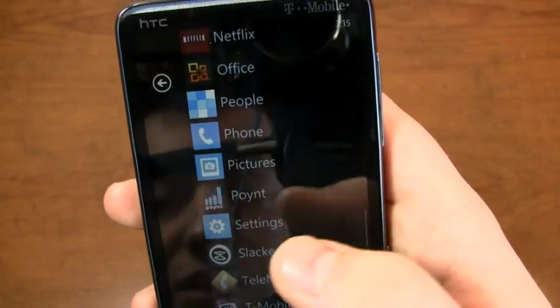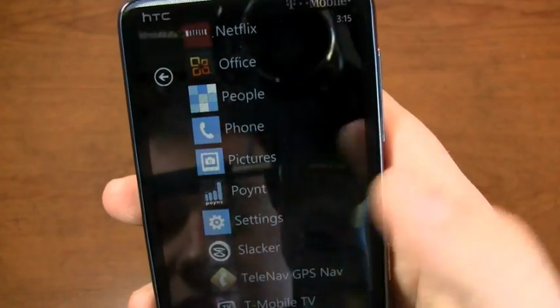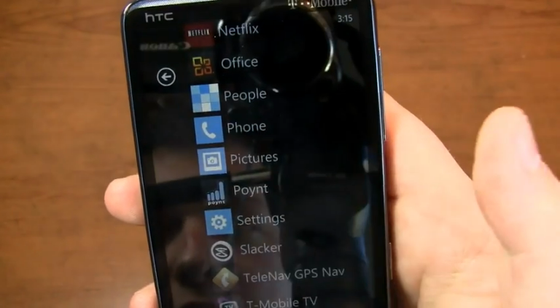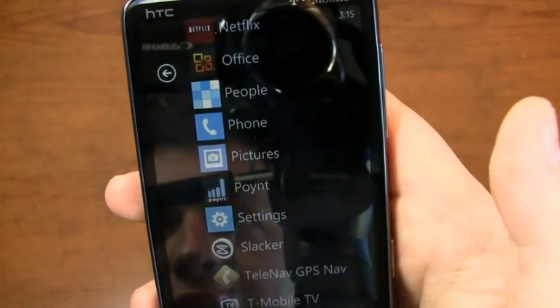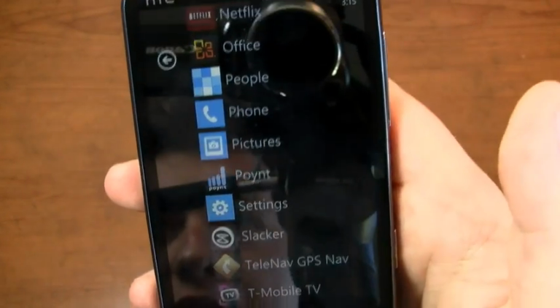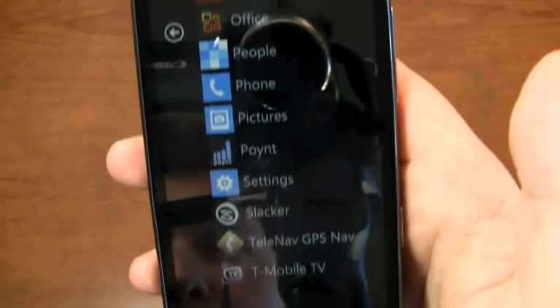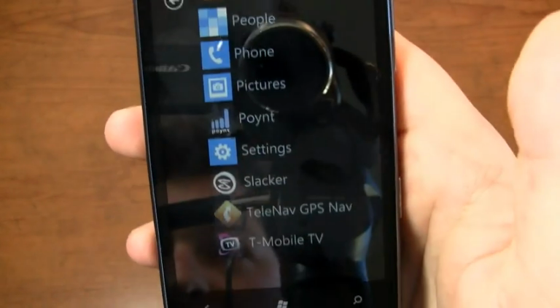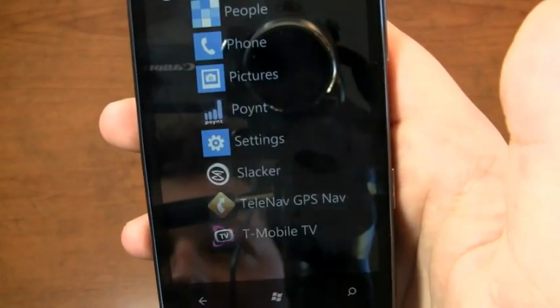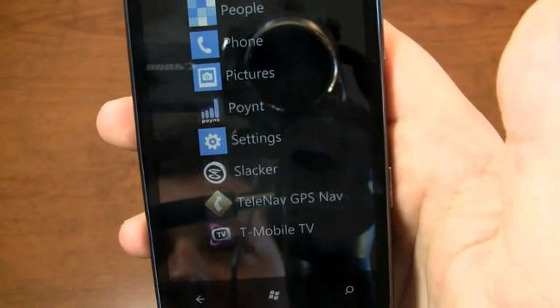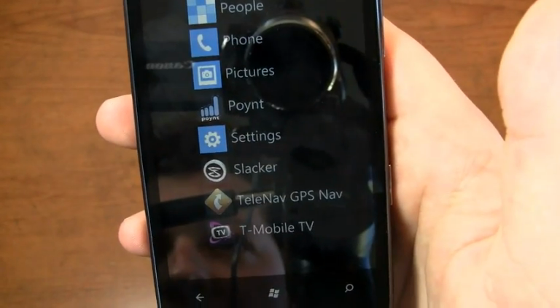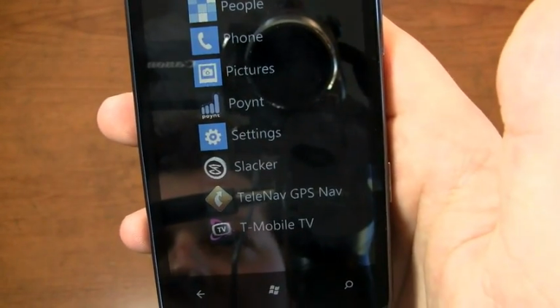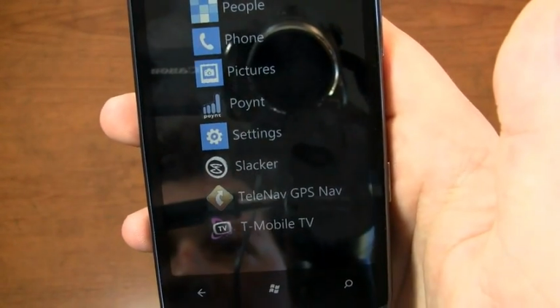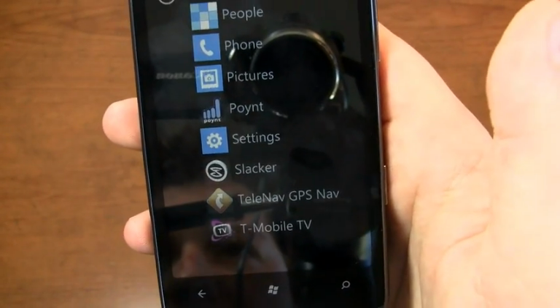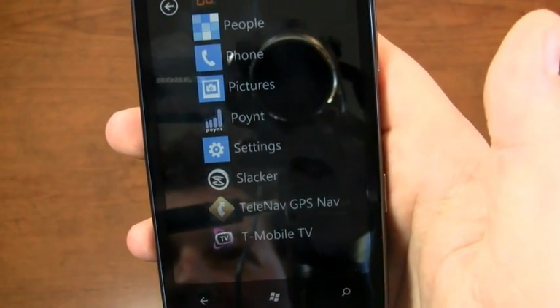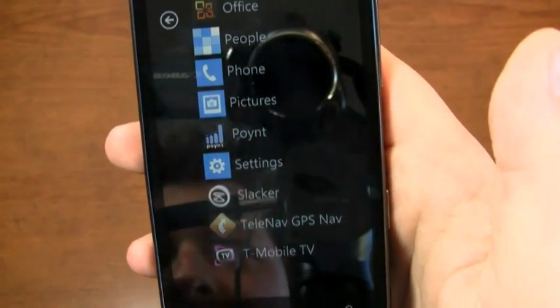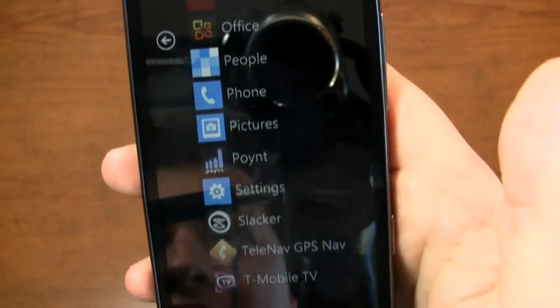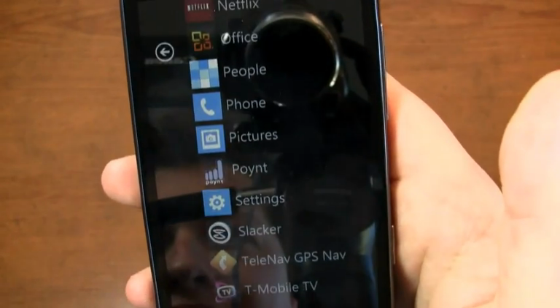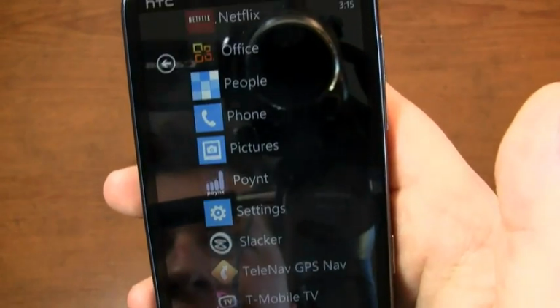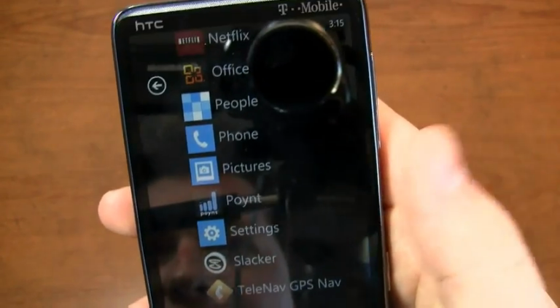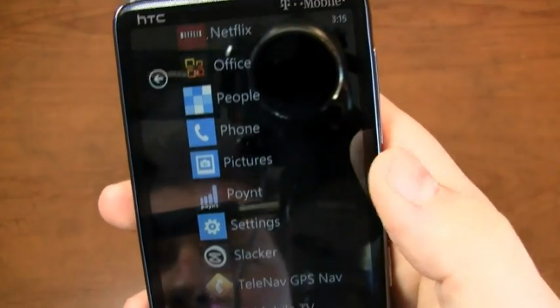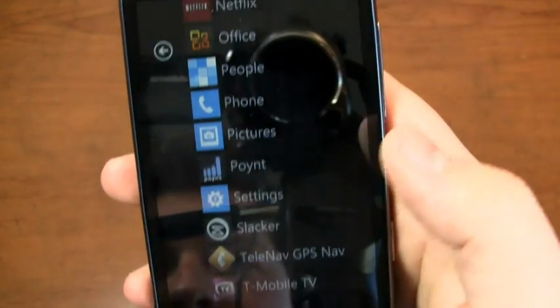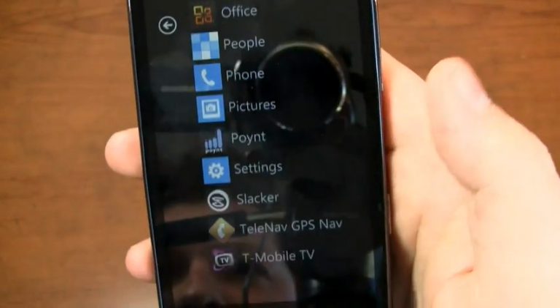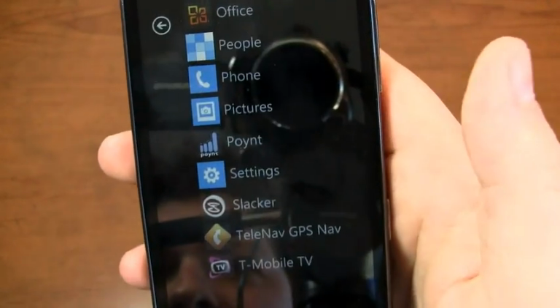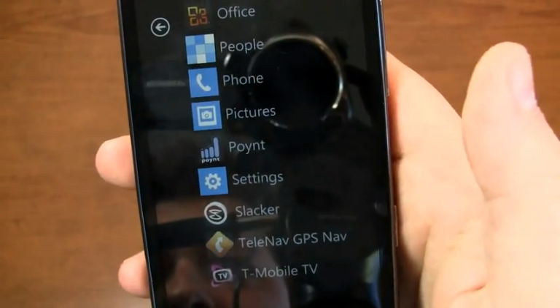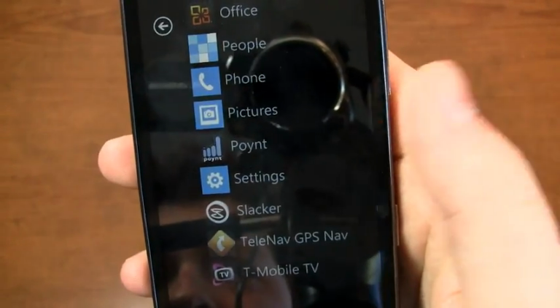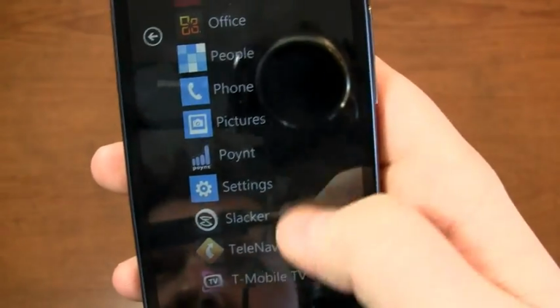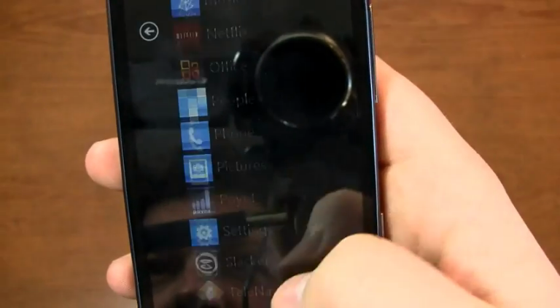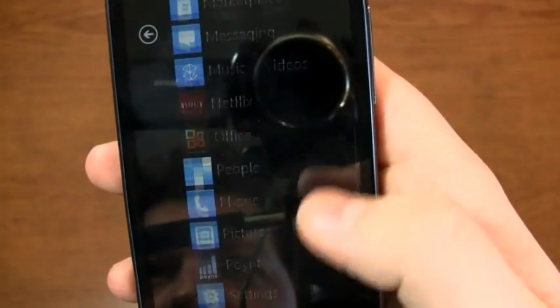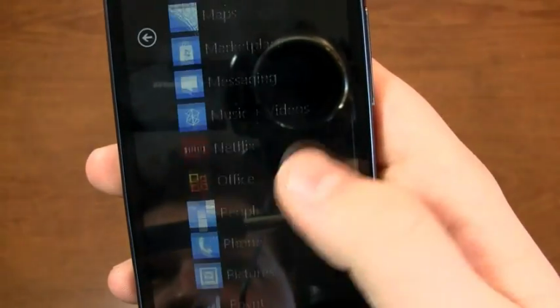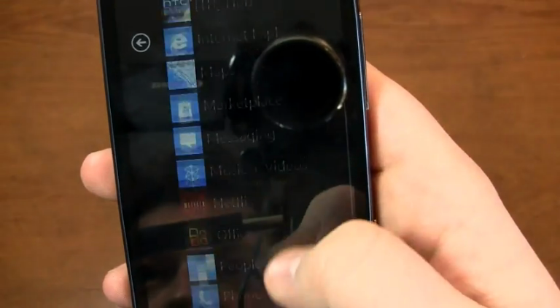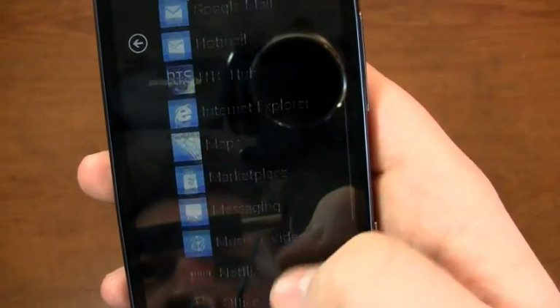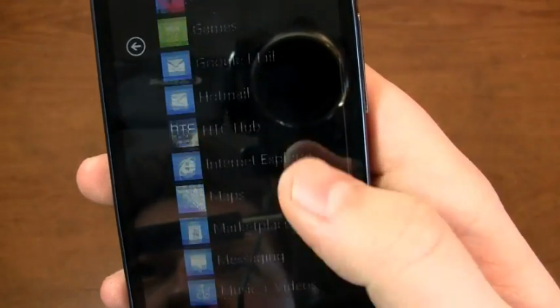Slacker Radio is also installed, so if you're not getting your fix from Zune, you have Slacker Radio.